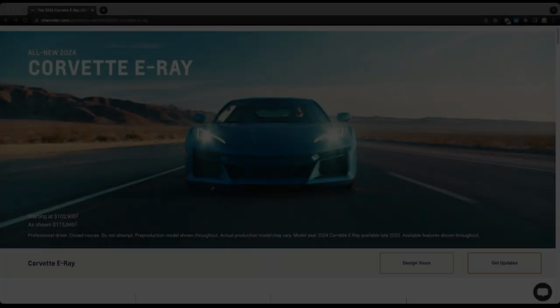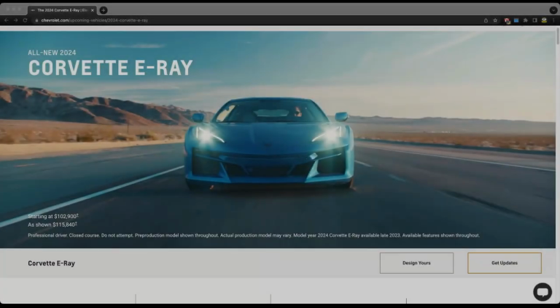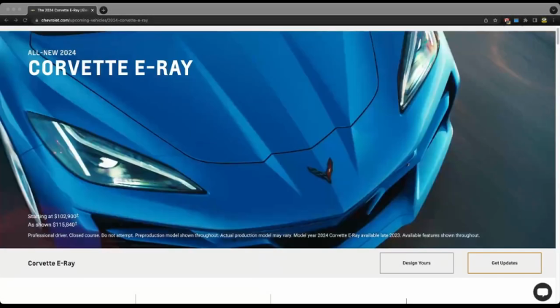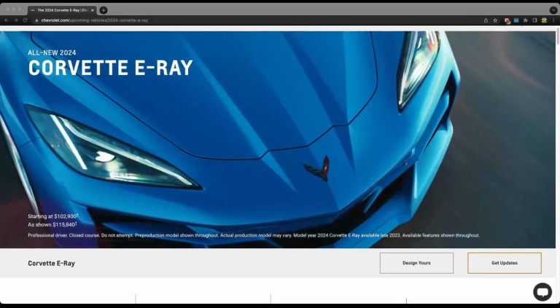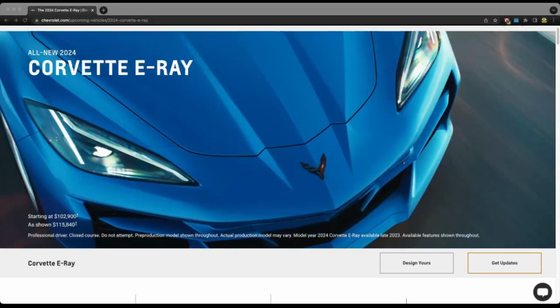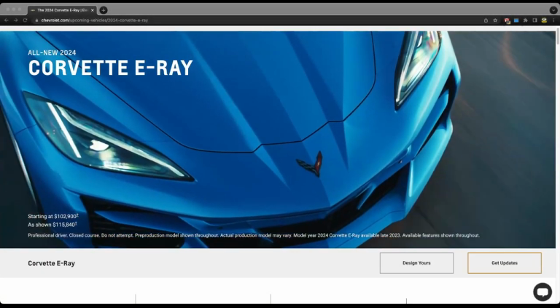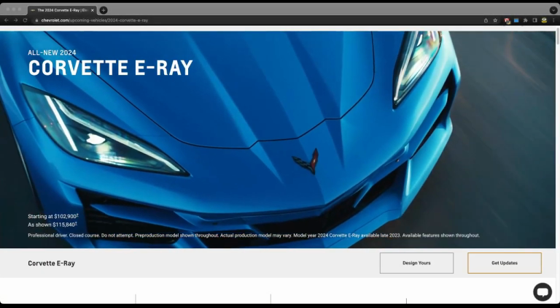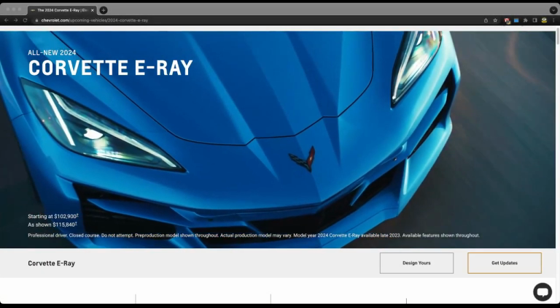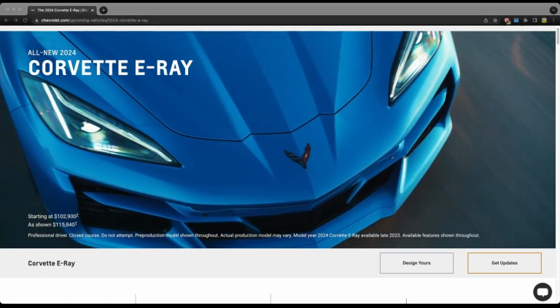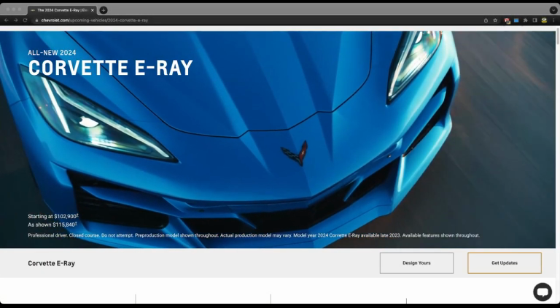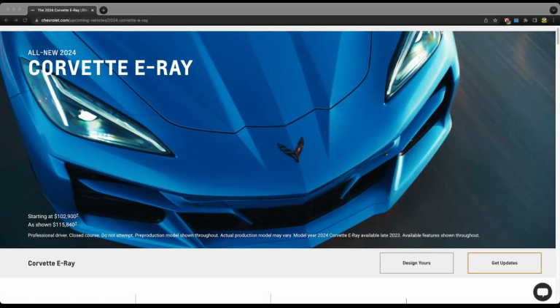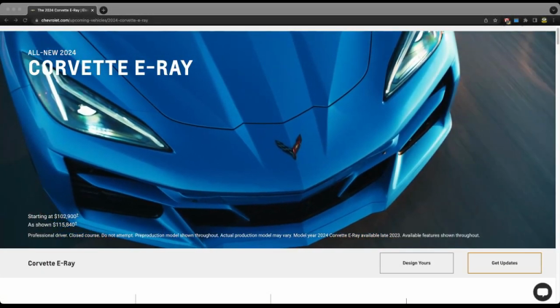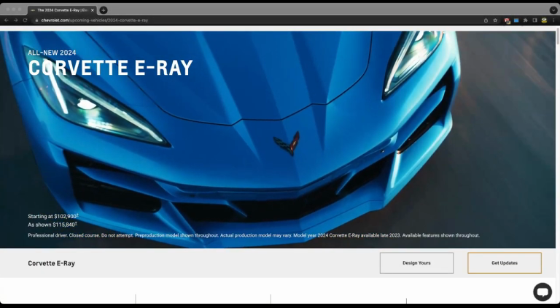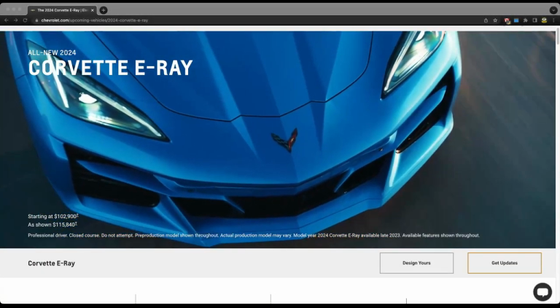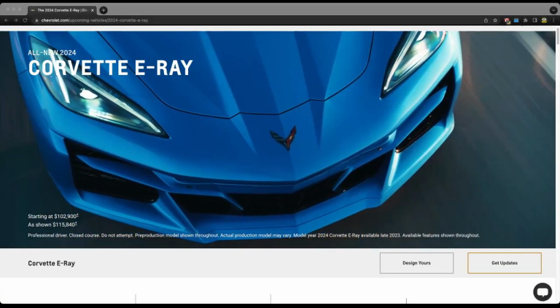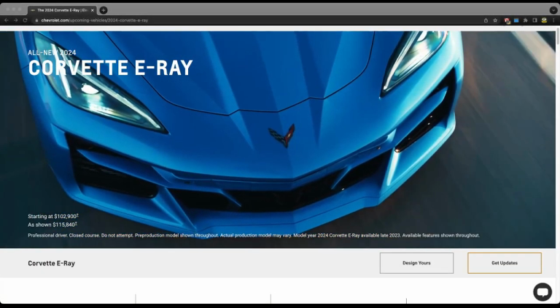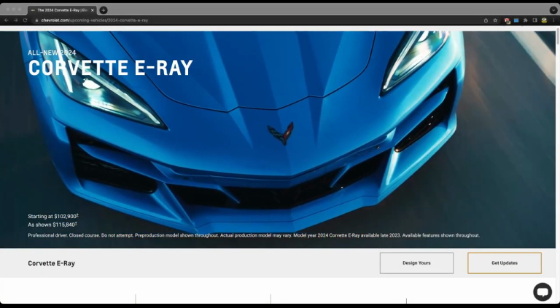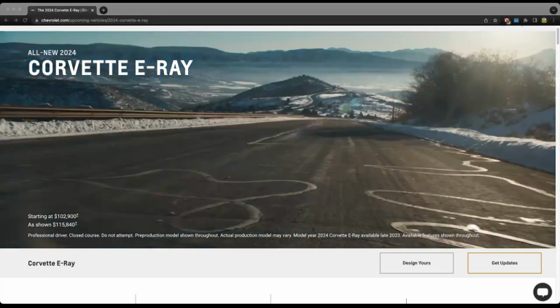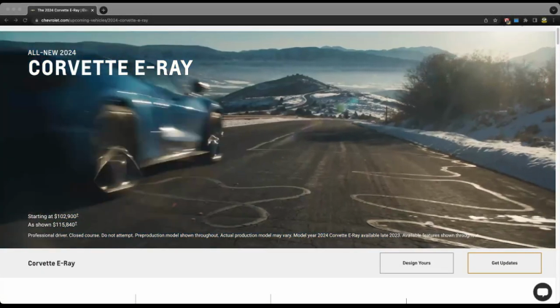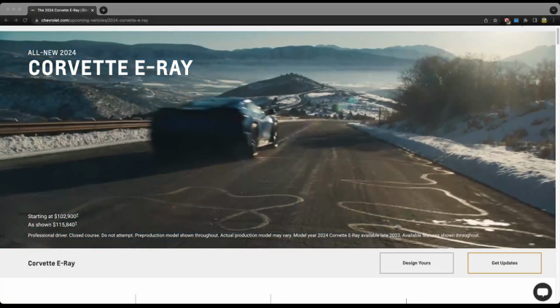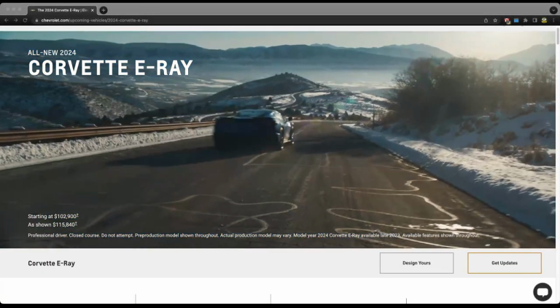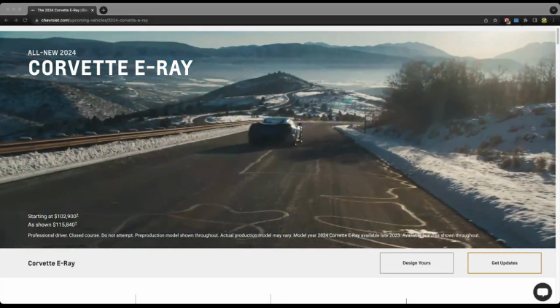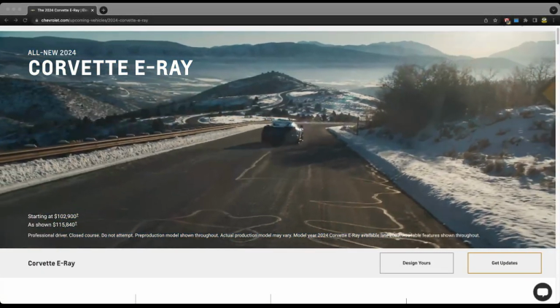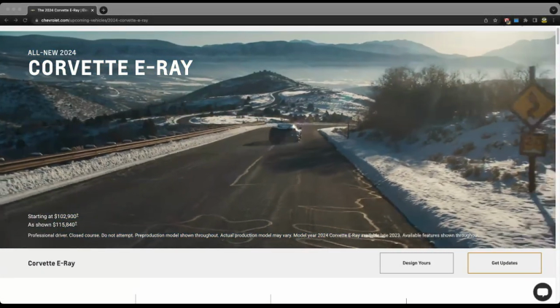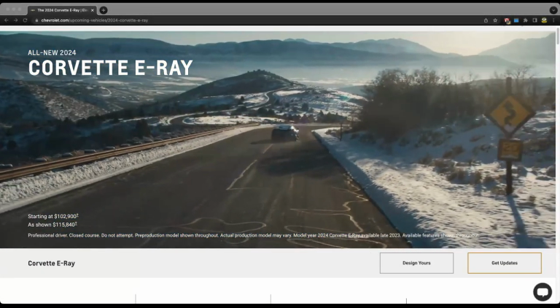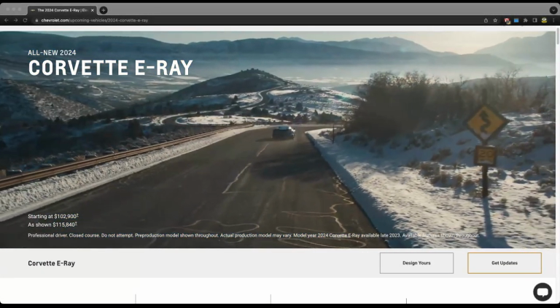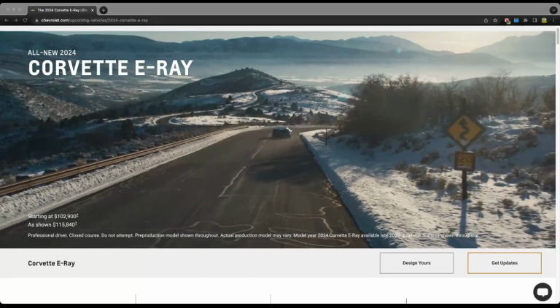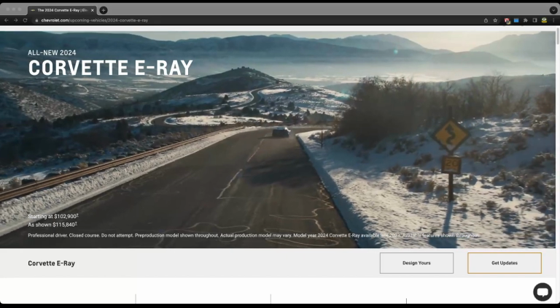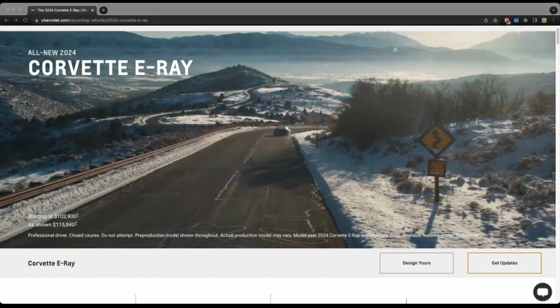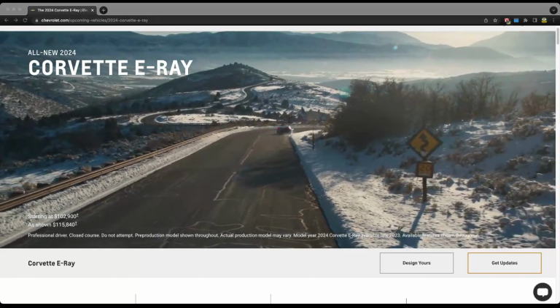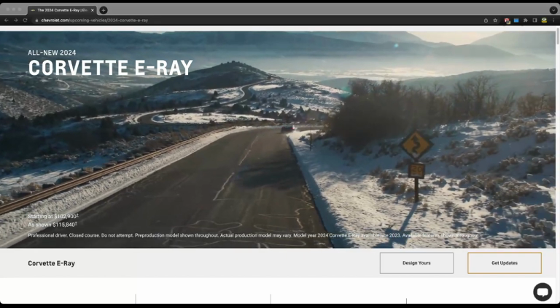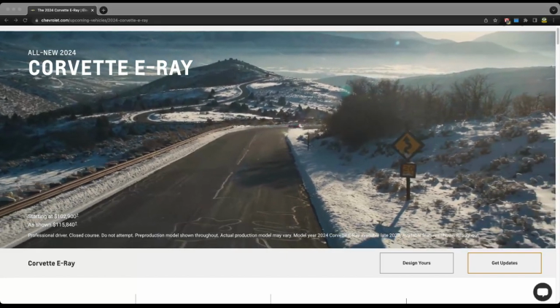What's up guys? Welcome back to the channel and welcome back to the vlog. Today we got some awesome news about the Corvette E-Ray.